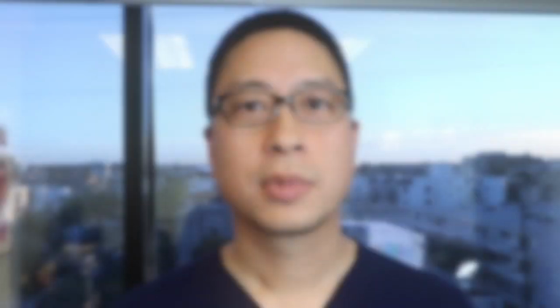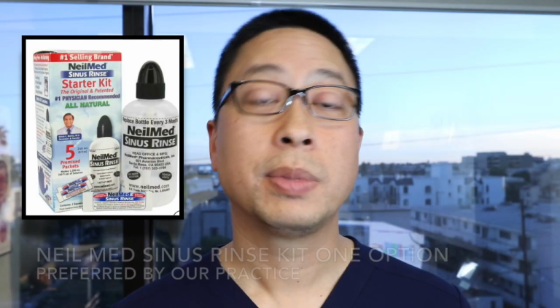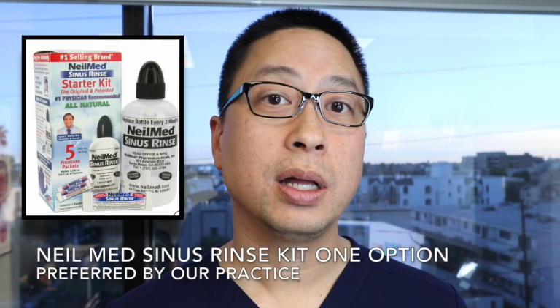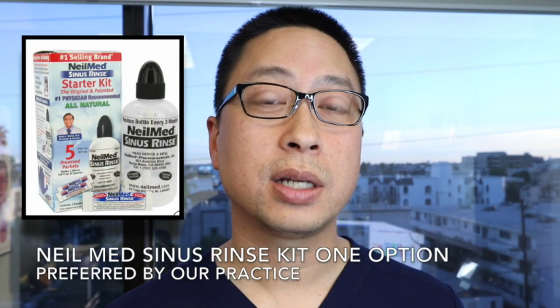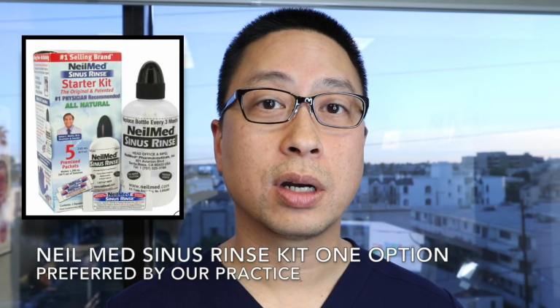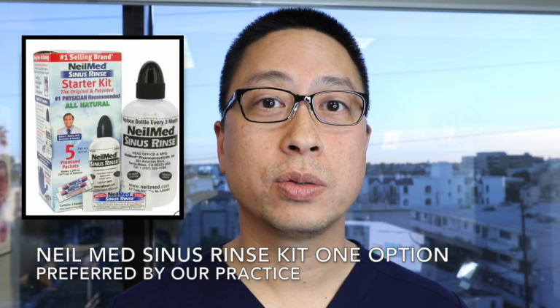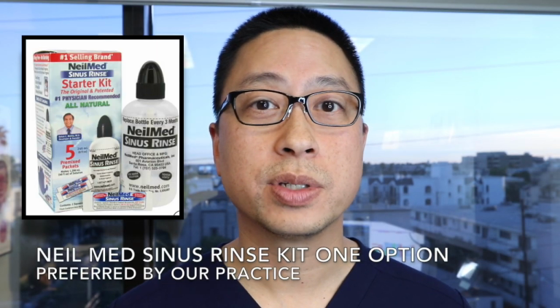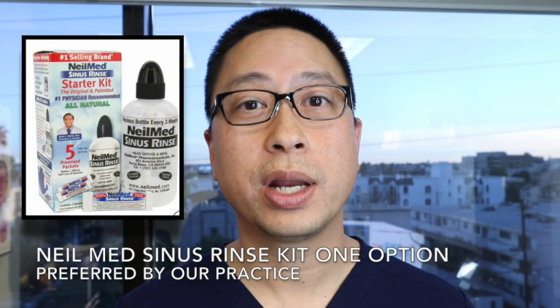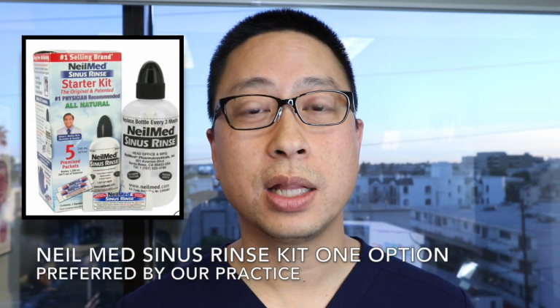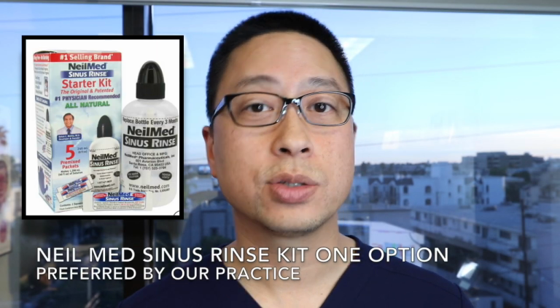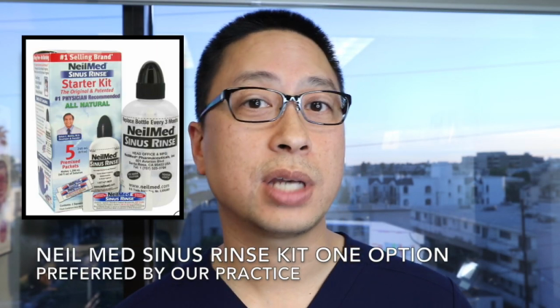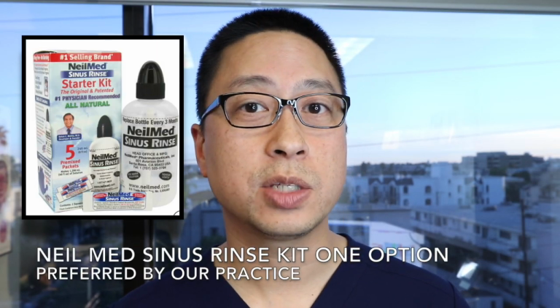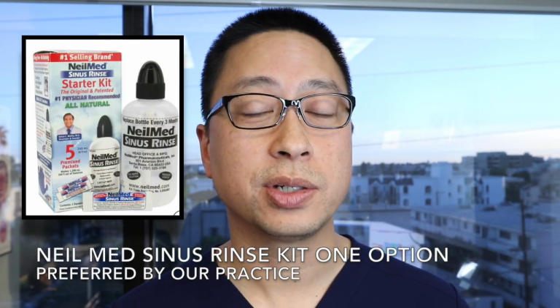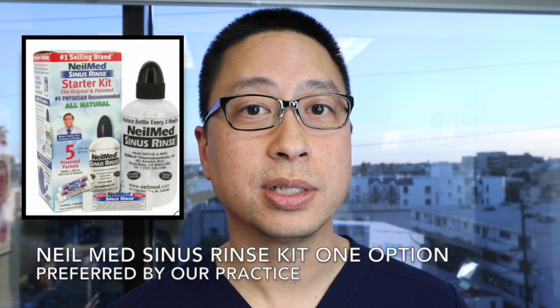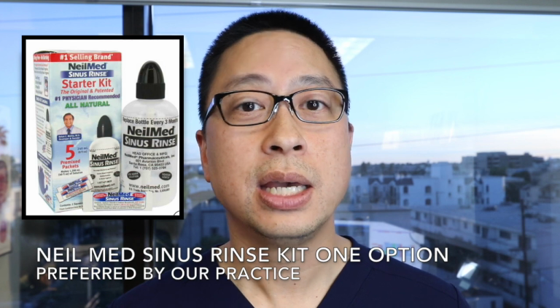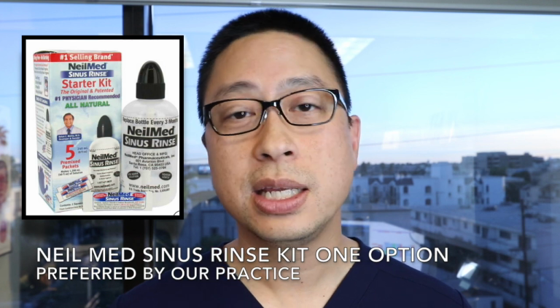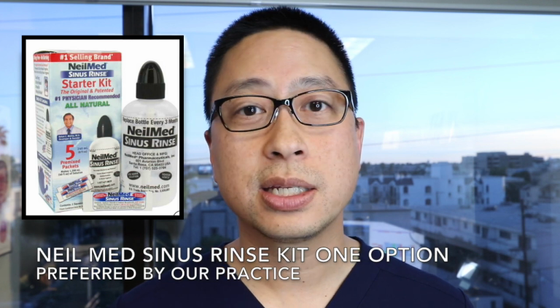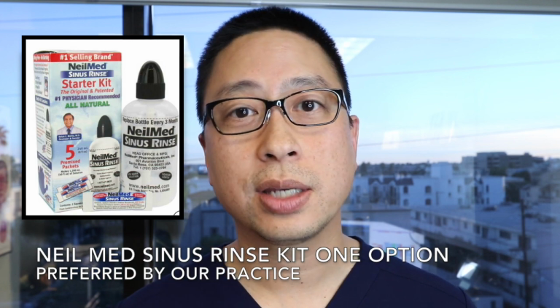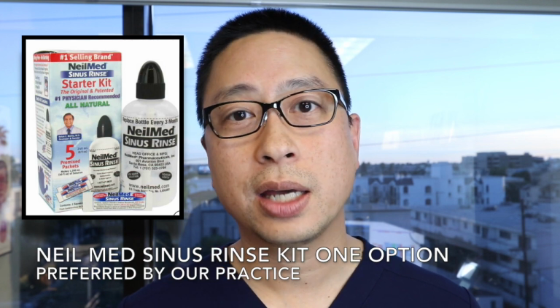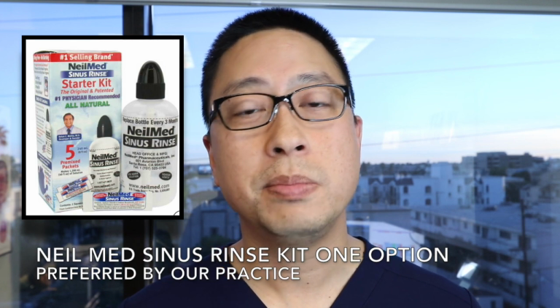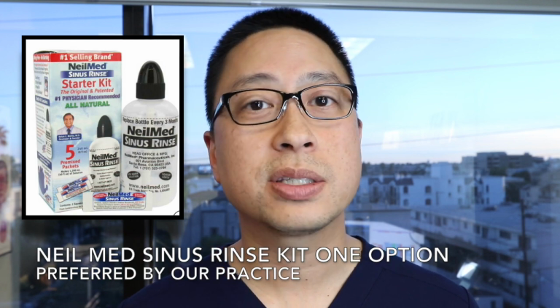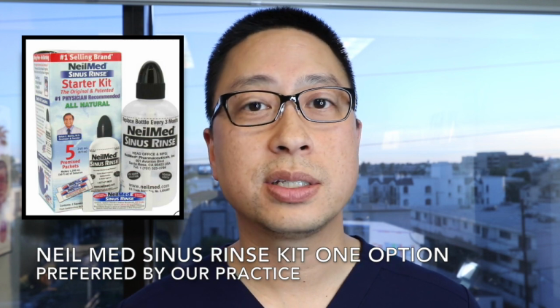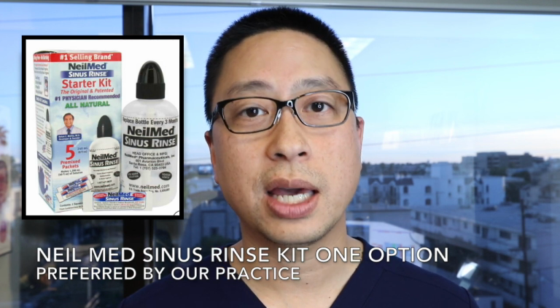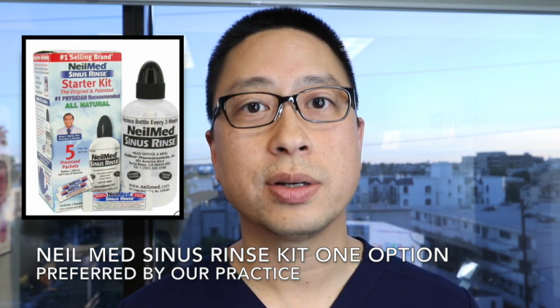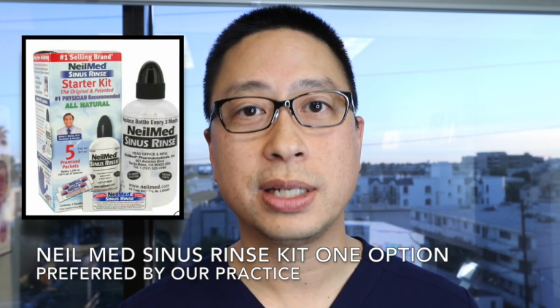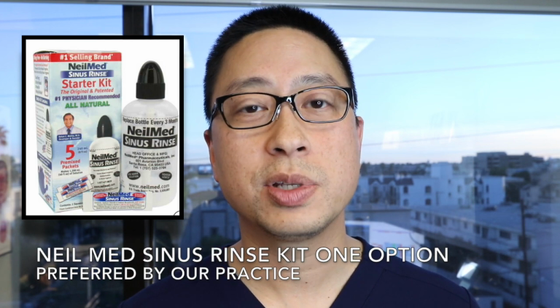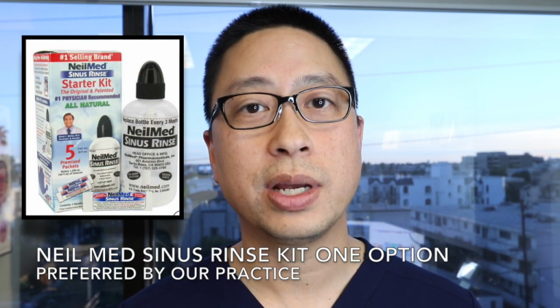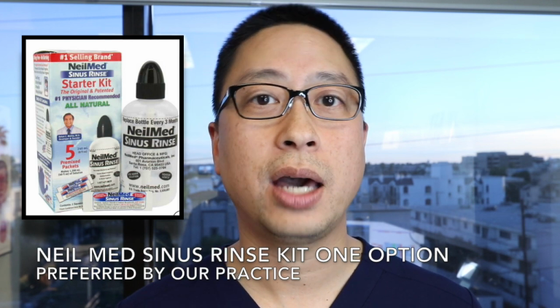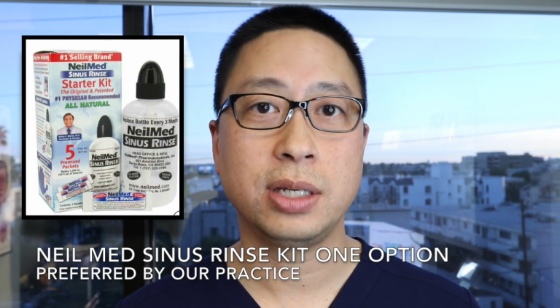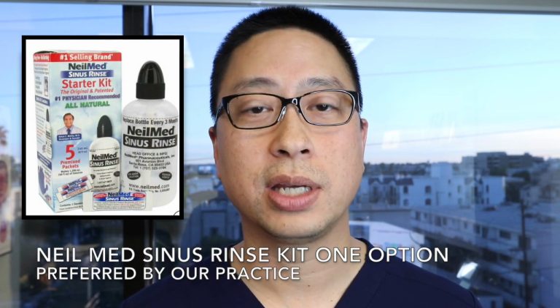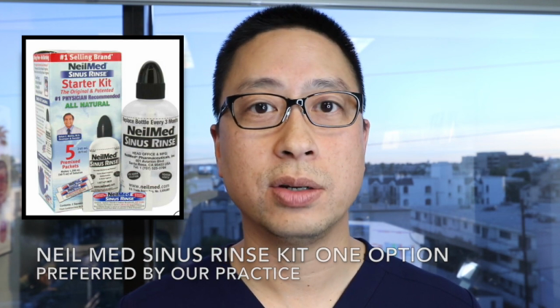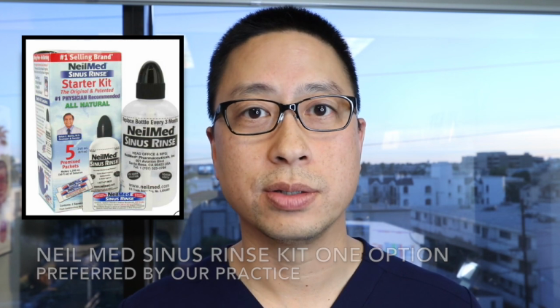My colleague Dr. Arthur Wu is a rhinologist or sinus specialist, and he's going to tell you how to mix things together and demonstrate how to irrigate your nose.